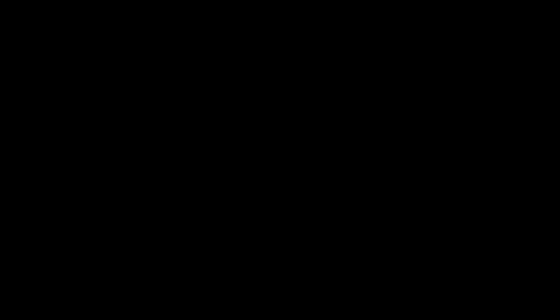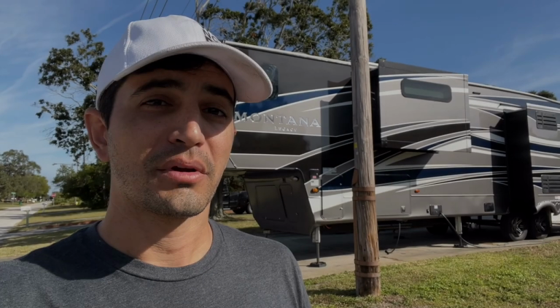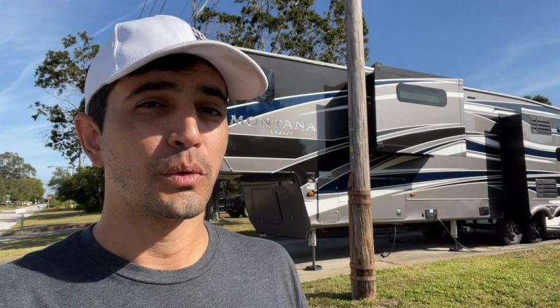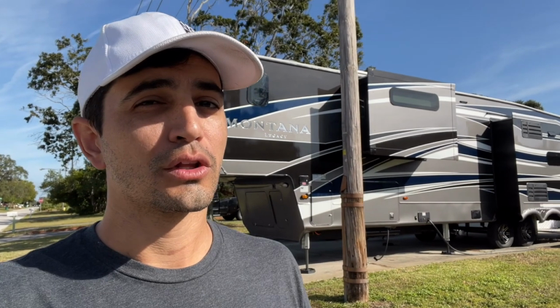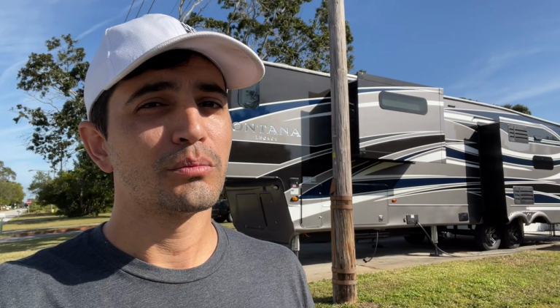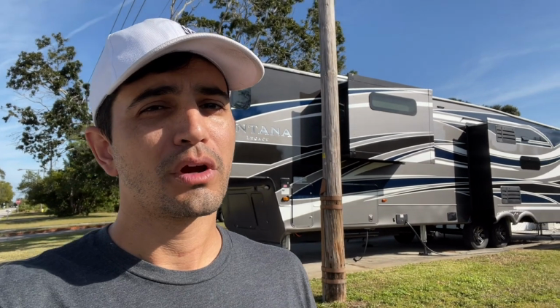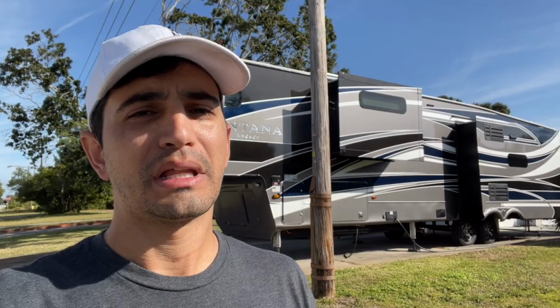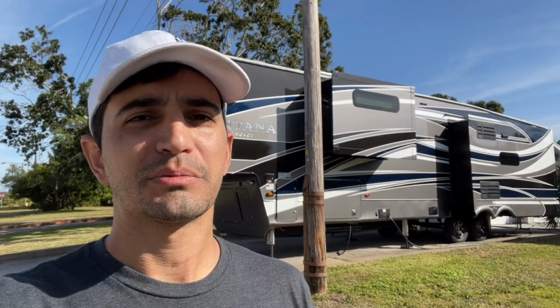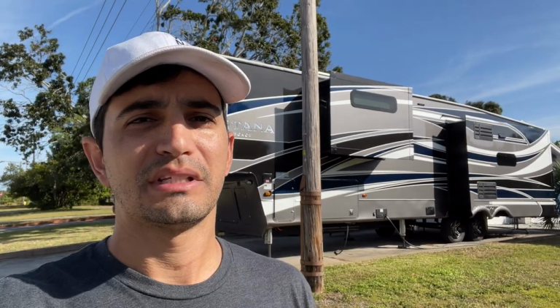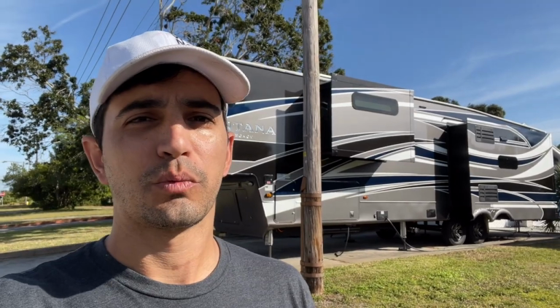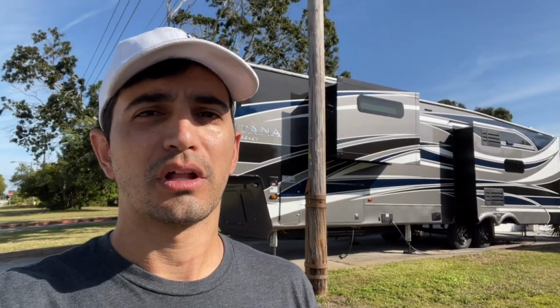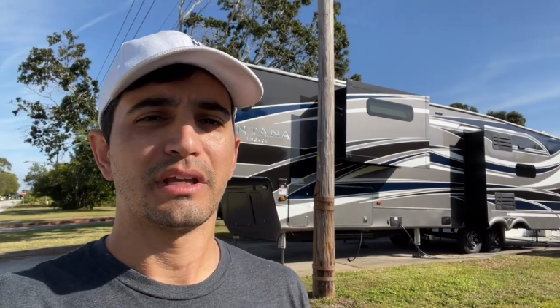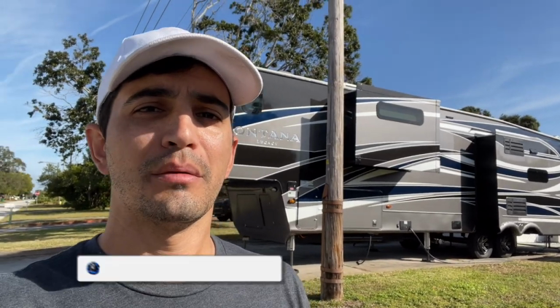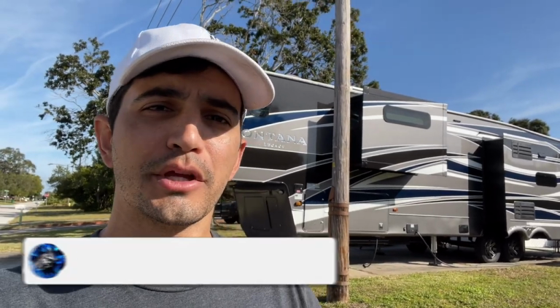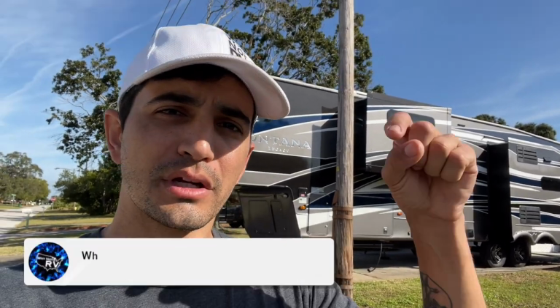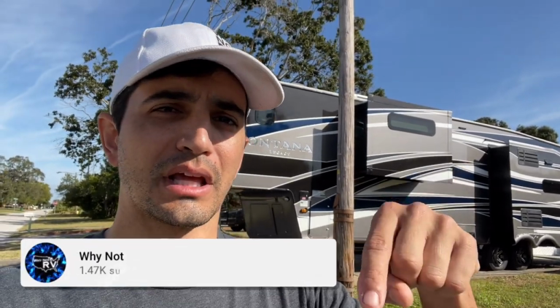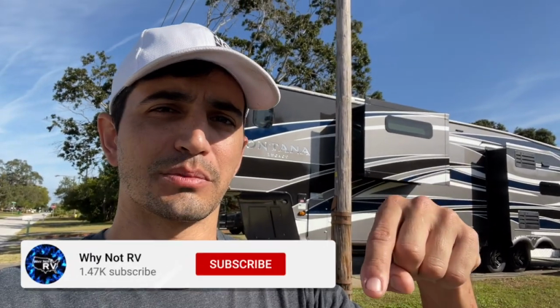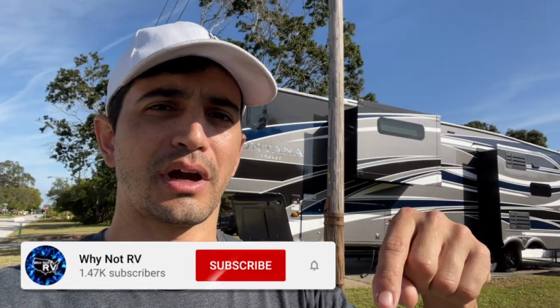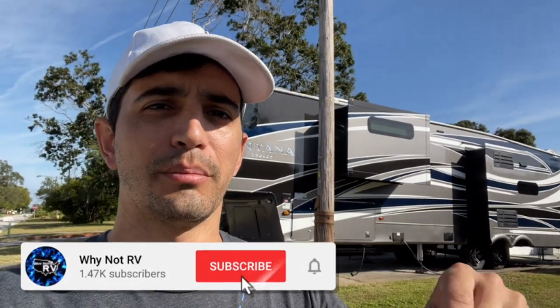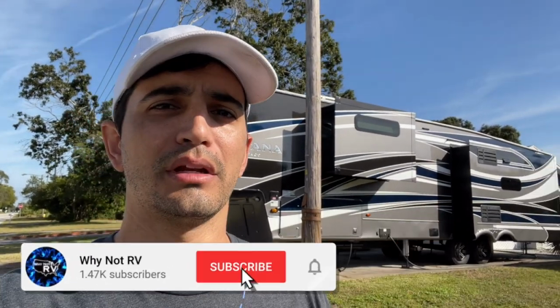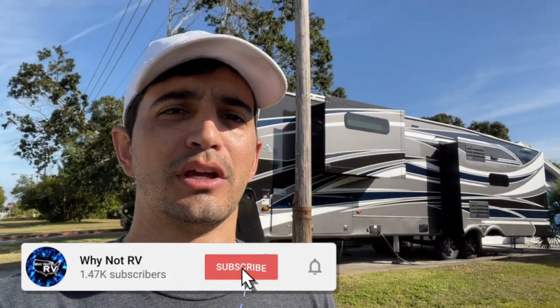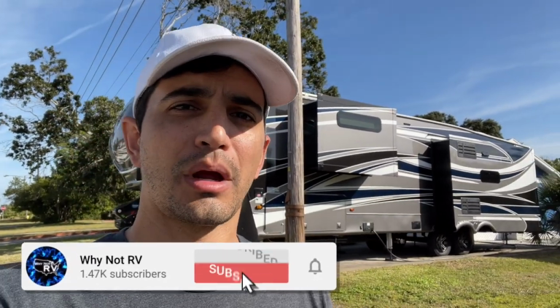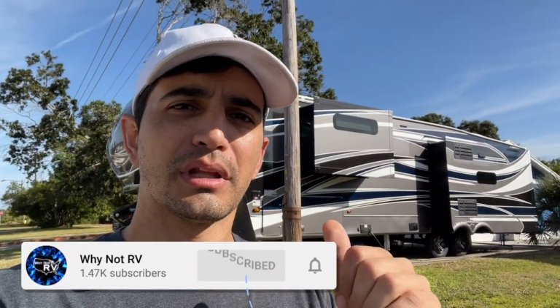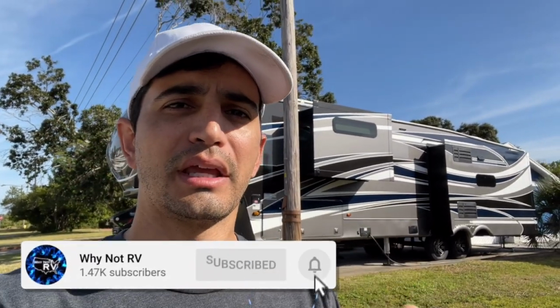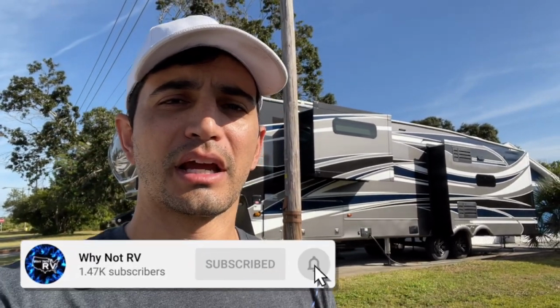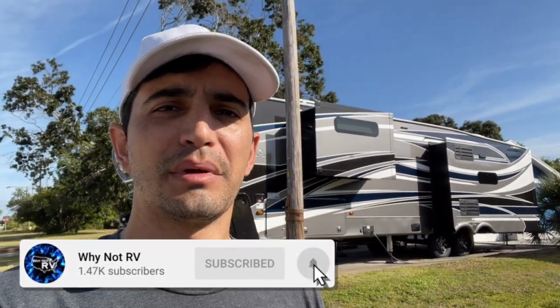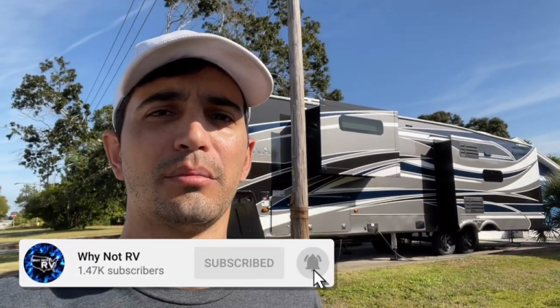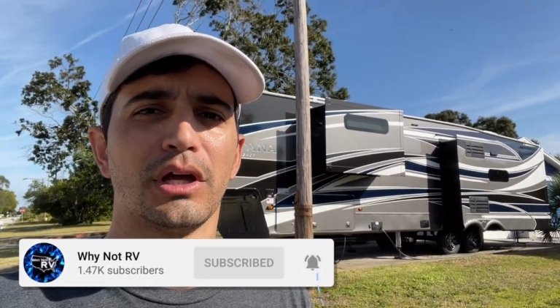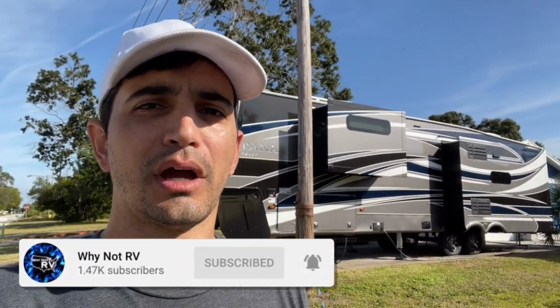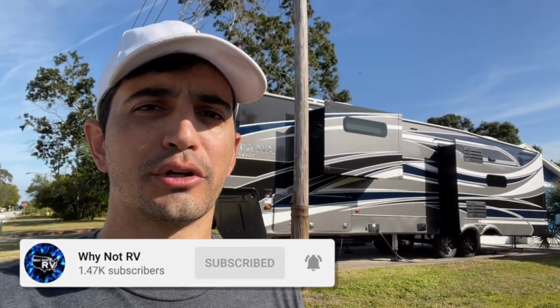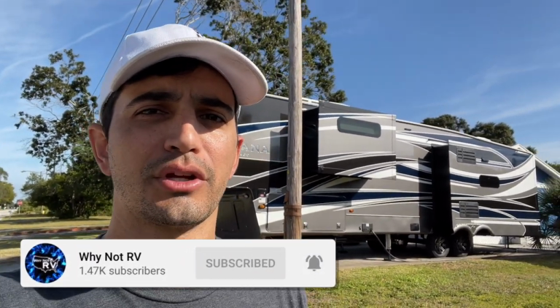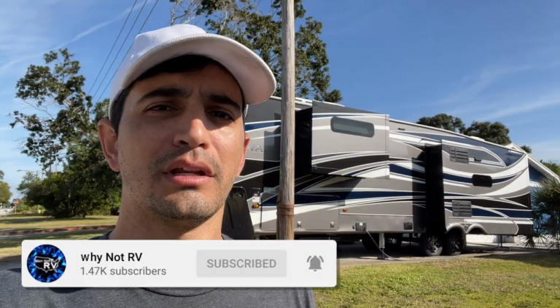Remember, if you want to learn more and make less mistakes while RVing, be sure to hit that subscribe button, drop a like, and a comment down below. I appreciate it.